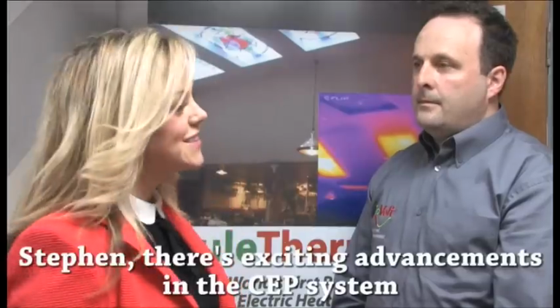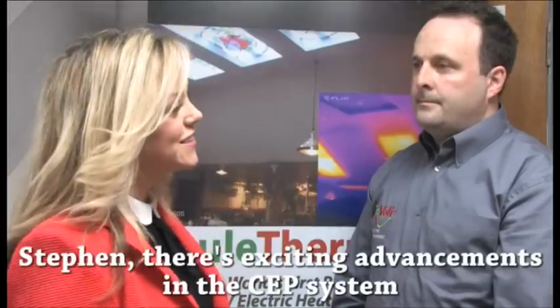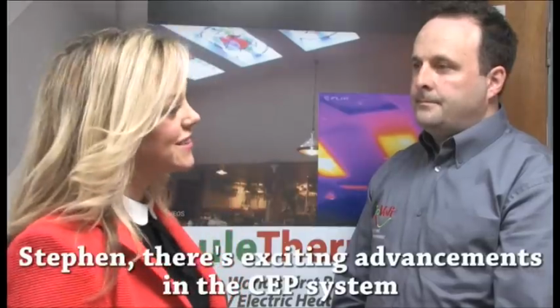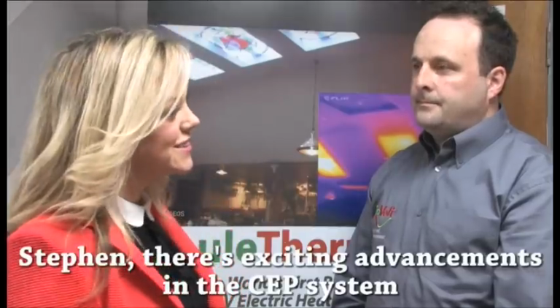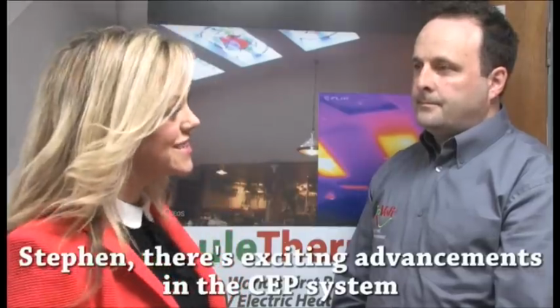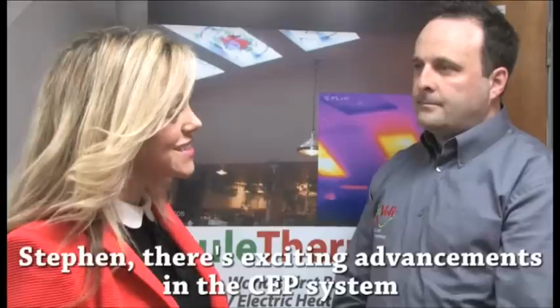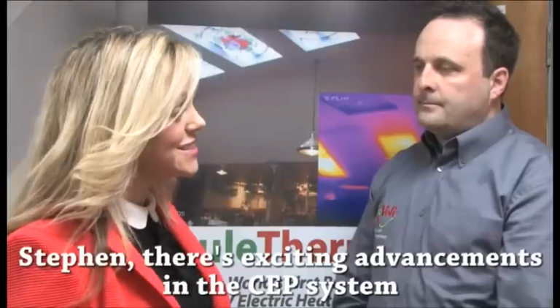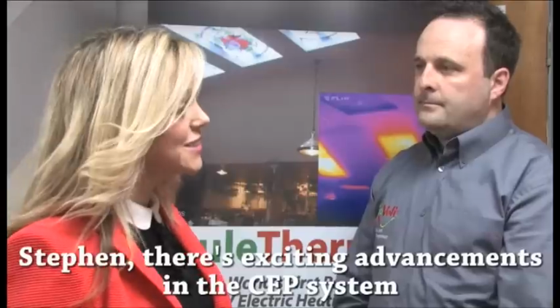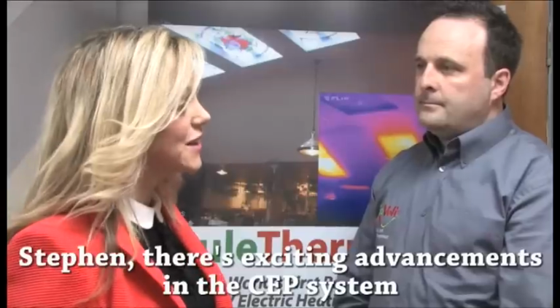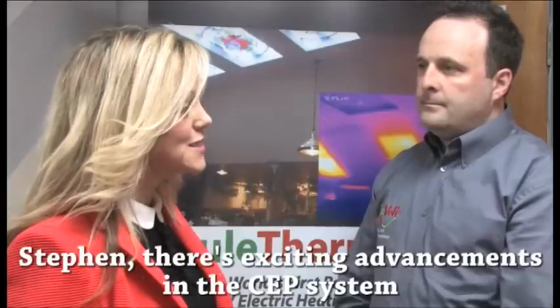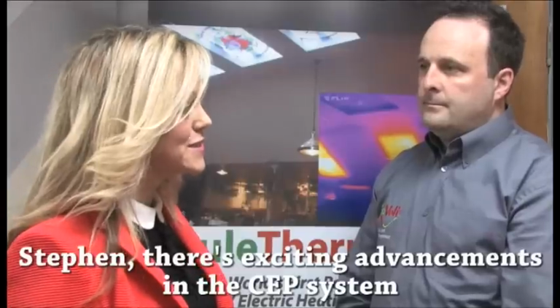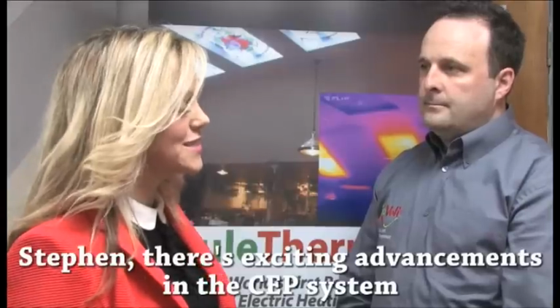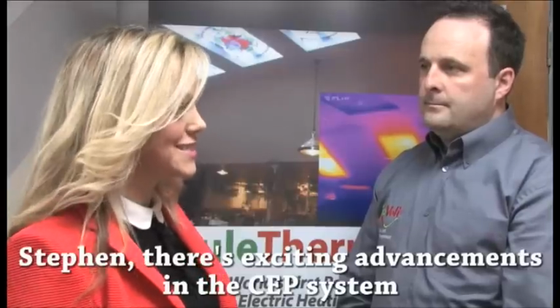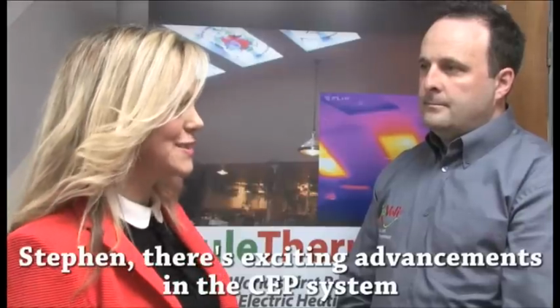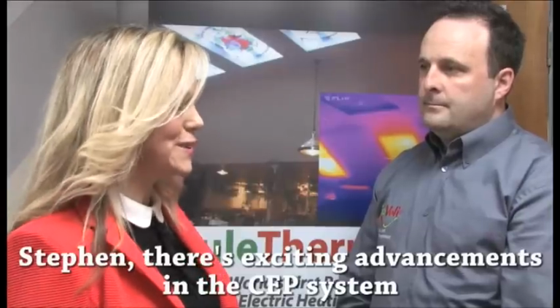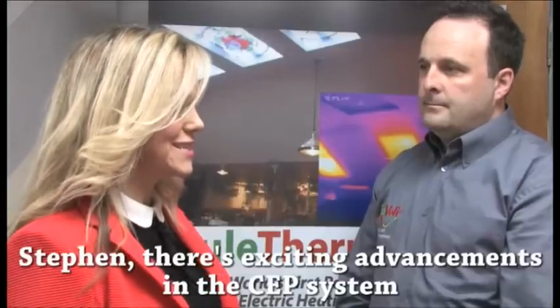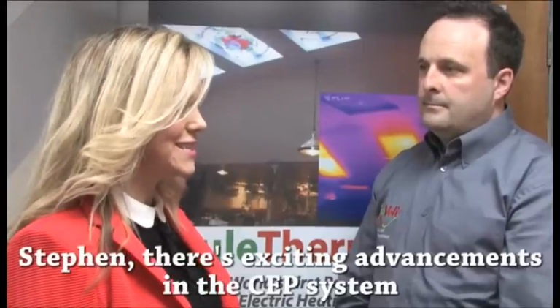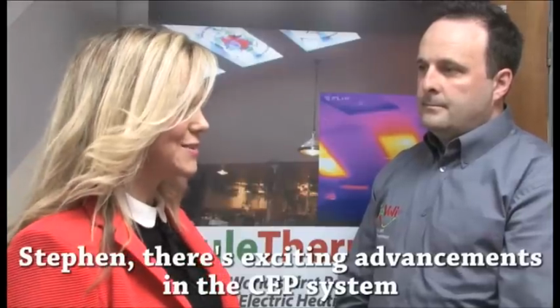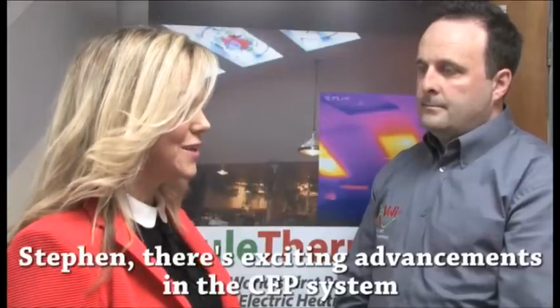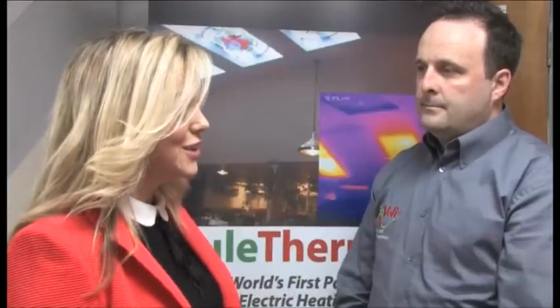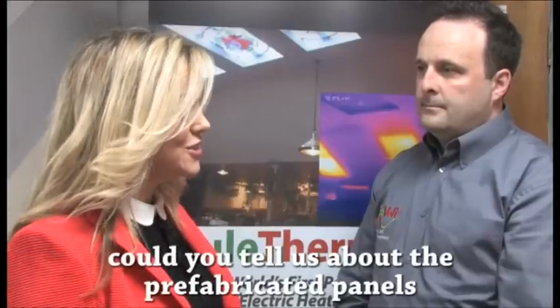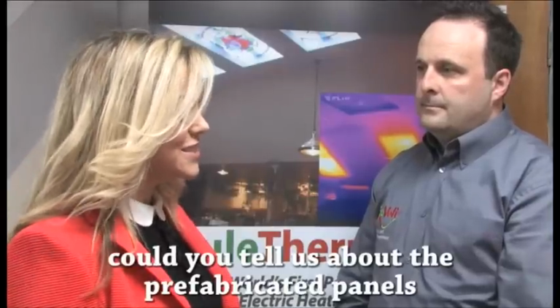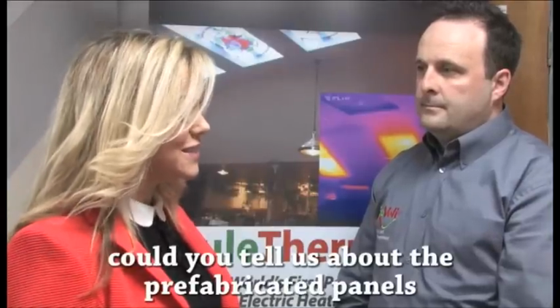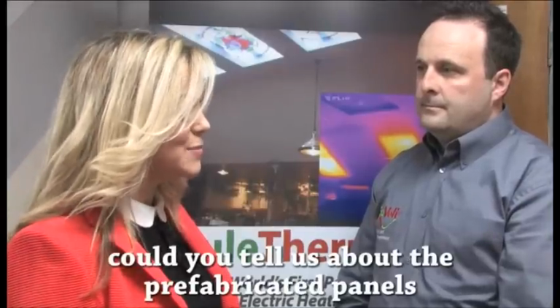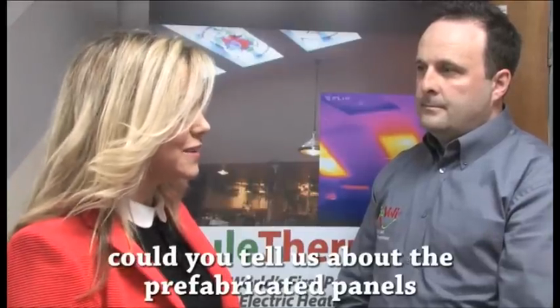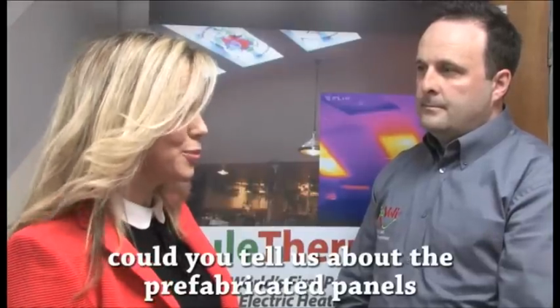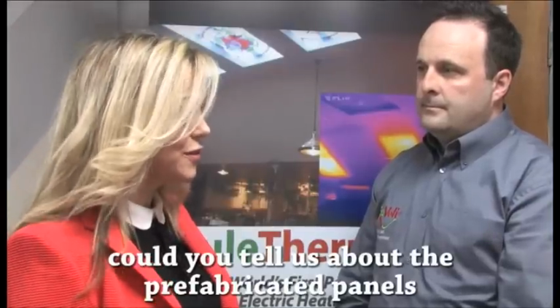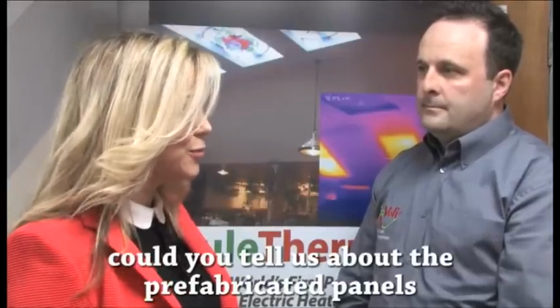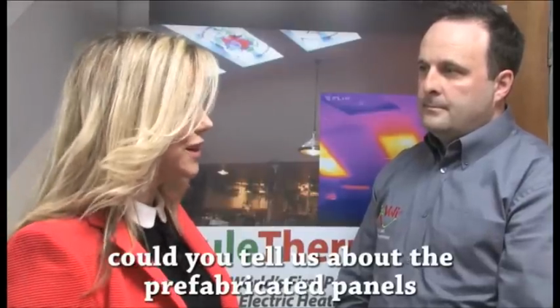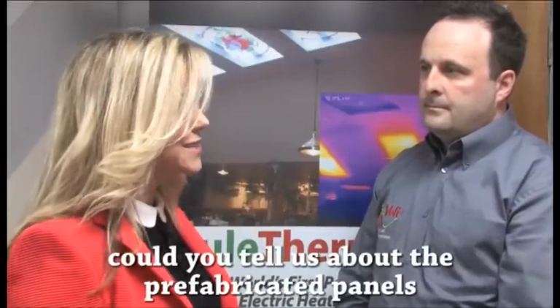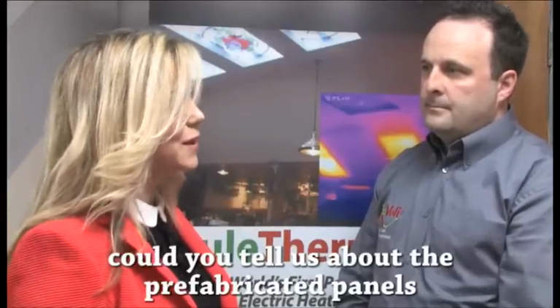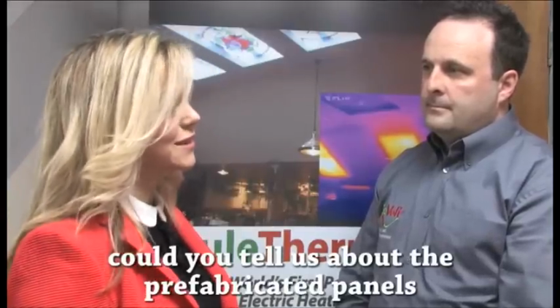Stephen, there are exciting advancements in the CEP system. Could you tell us about the prefabricated panels?